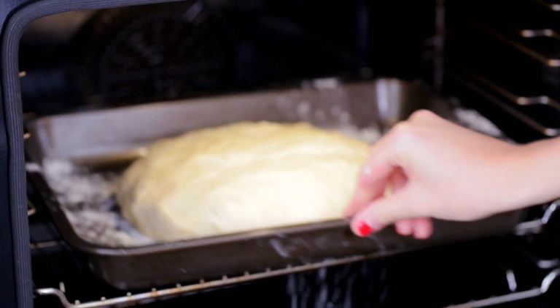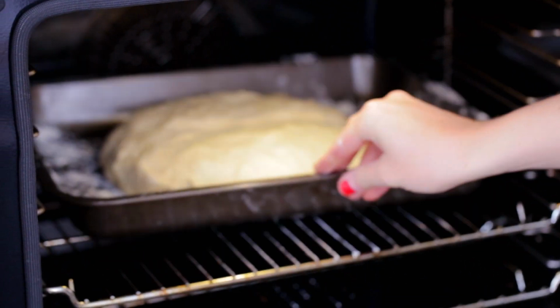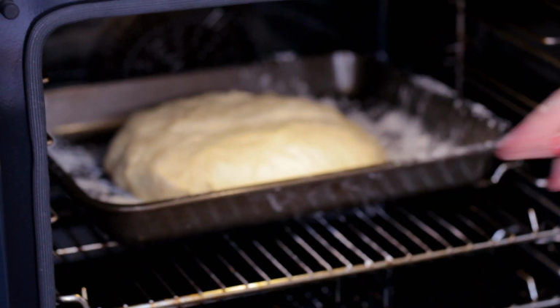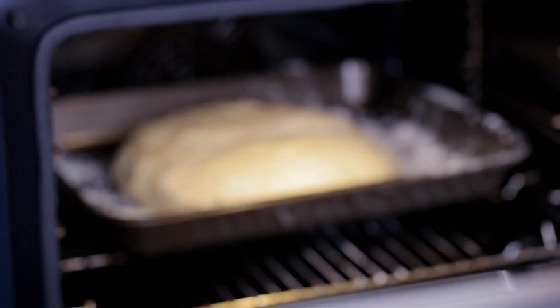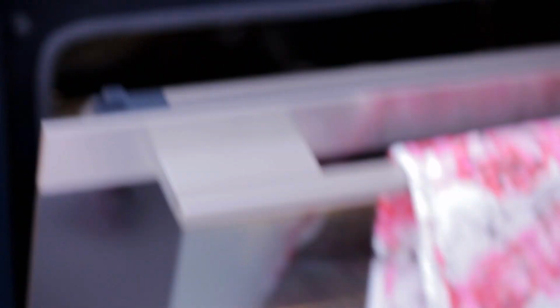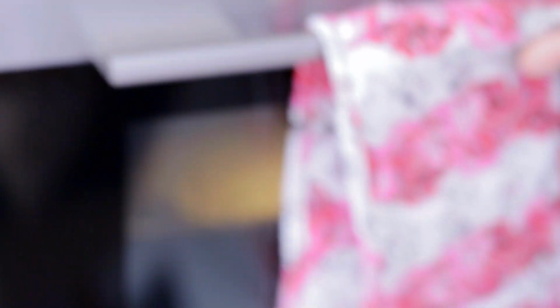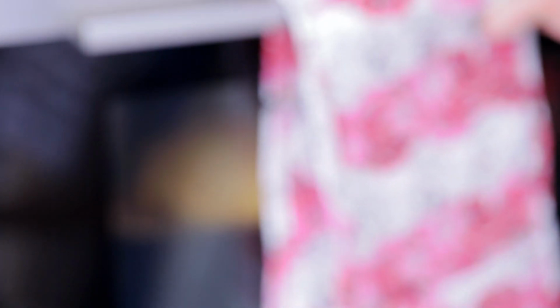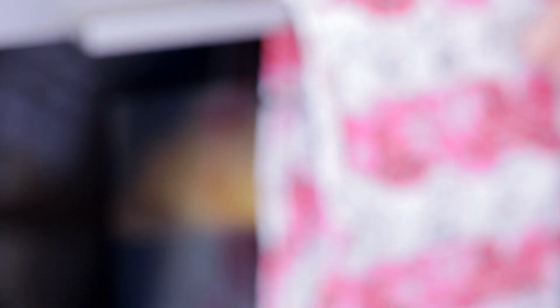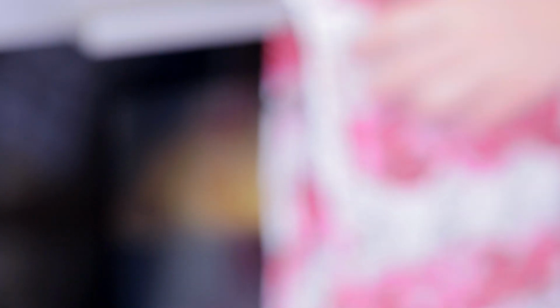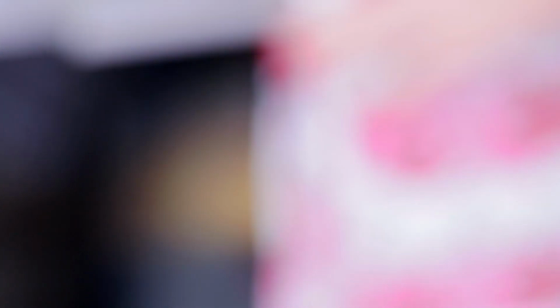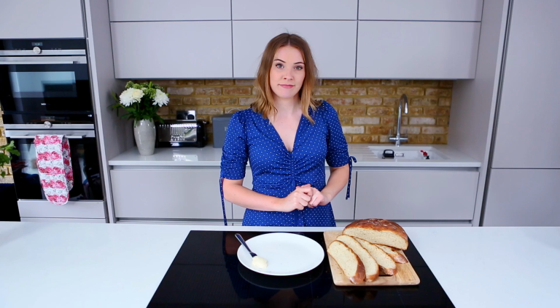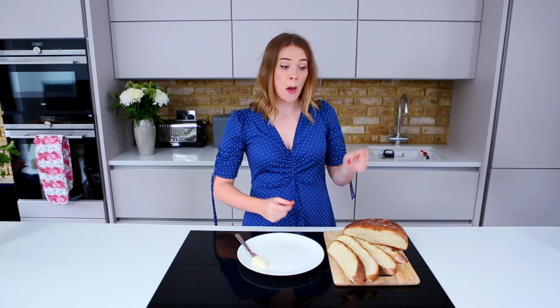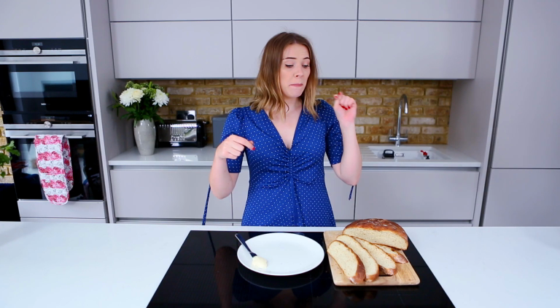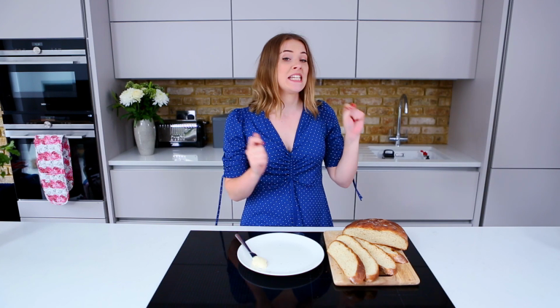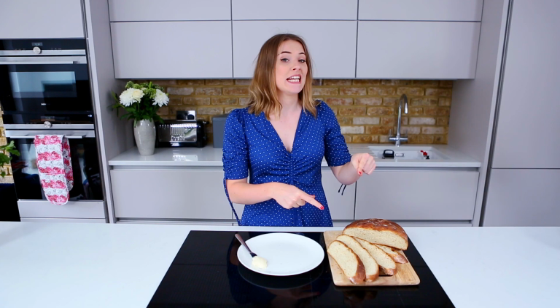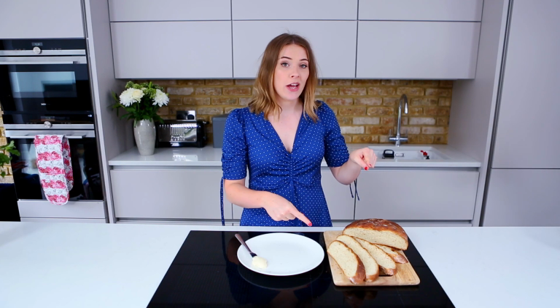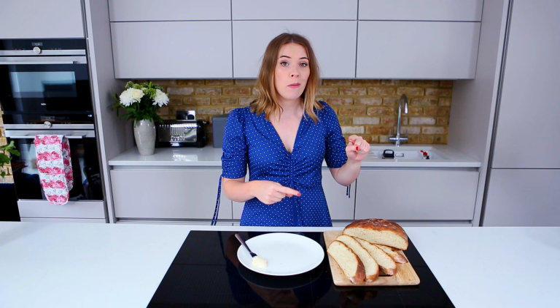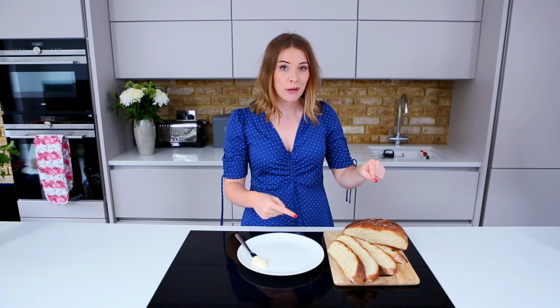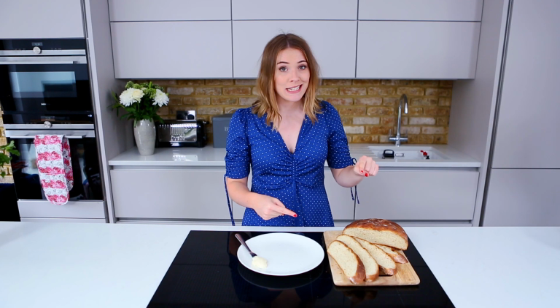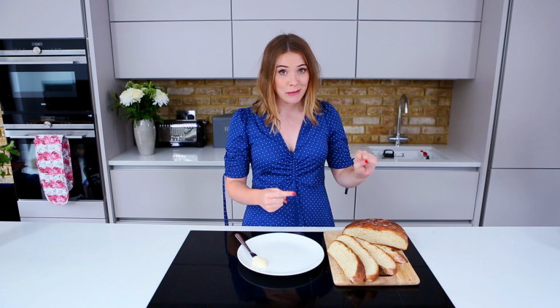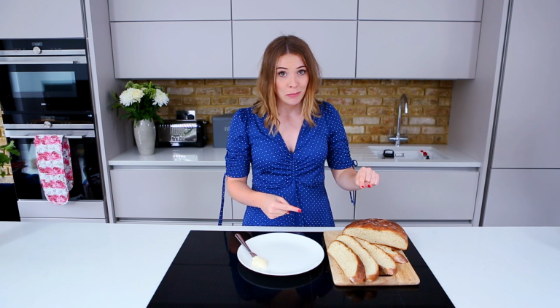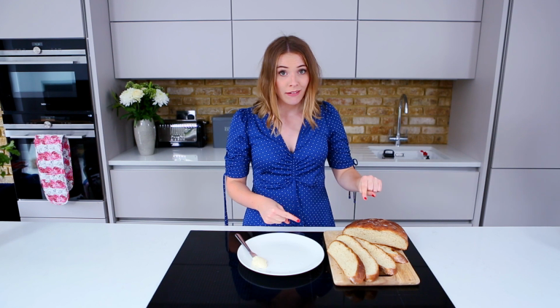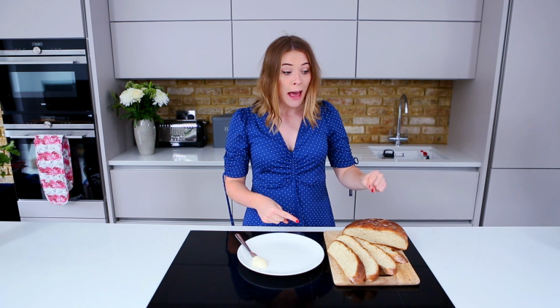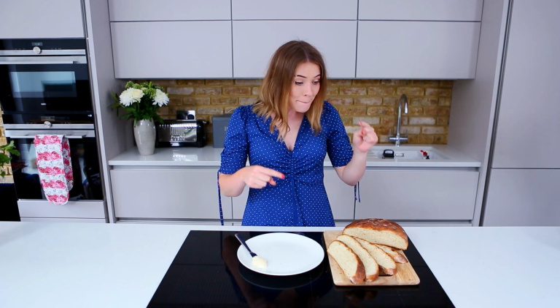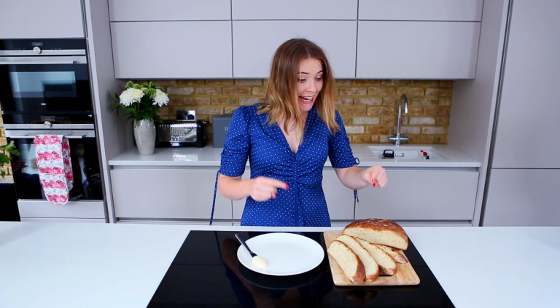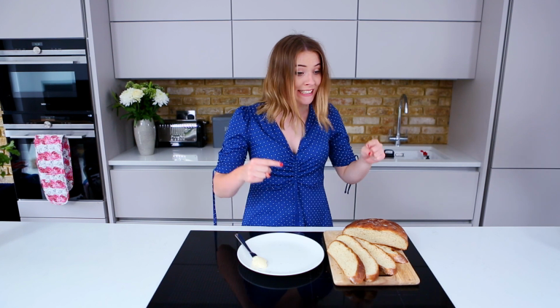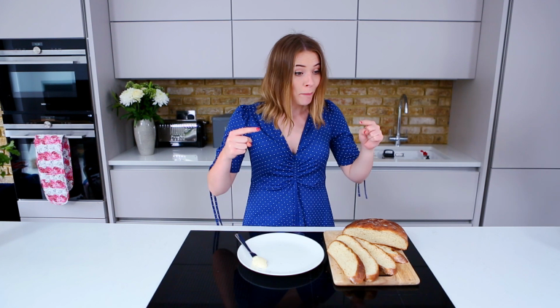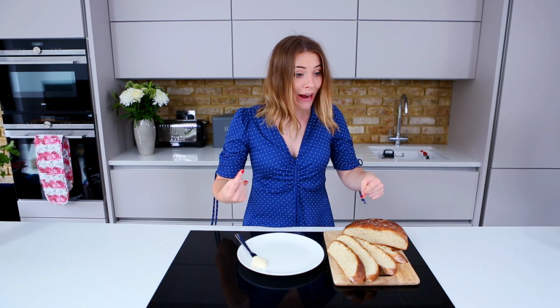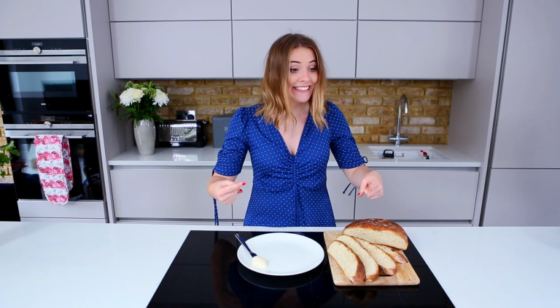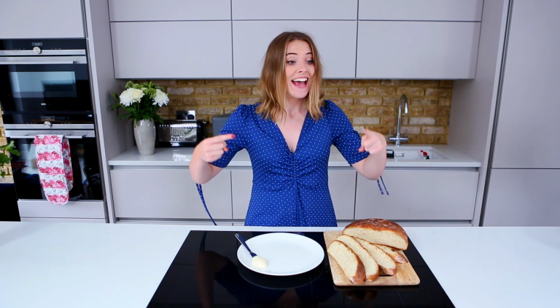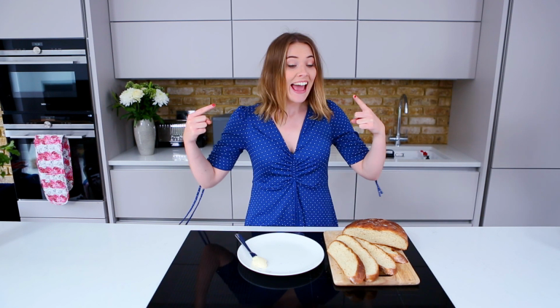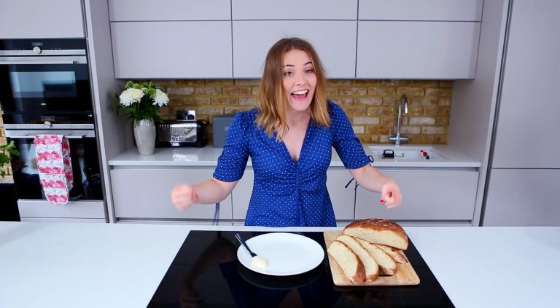Then you will have the most delicious loaf. Potato bread, people — best bread ever.